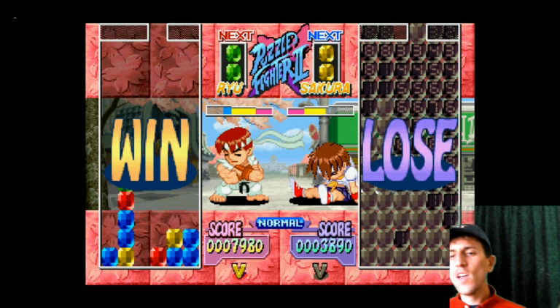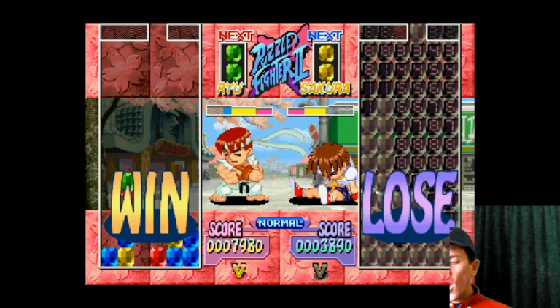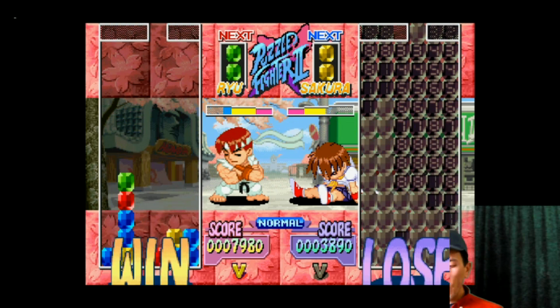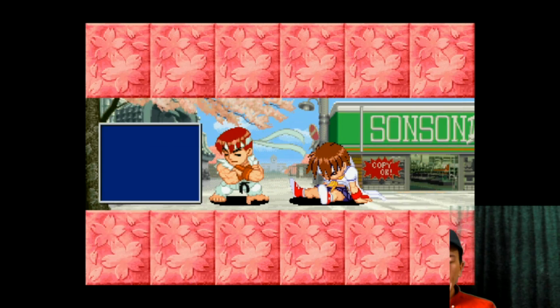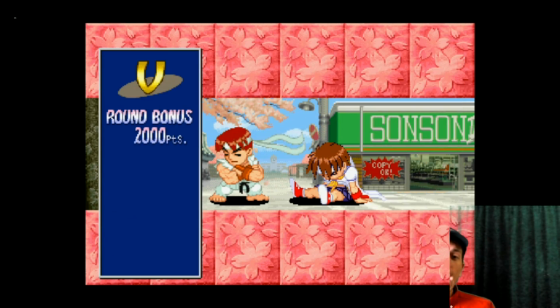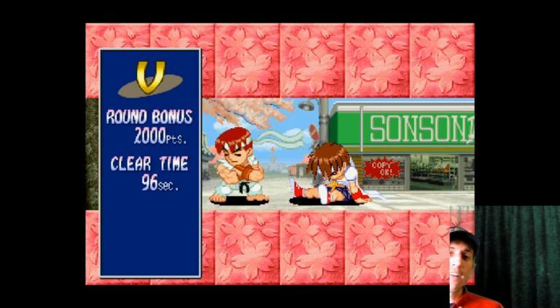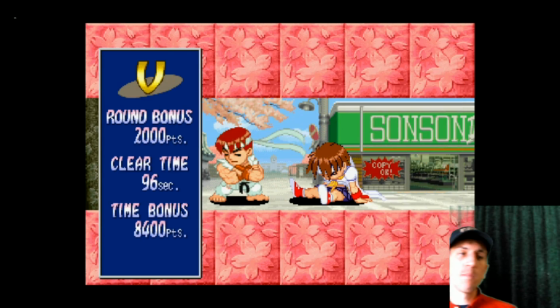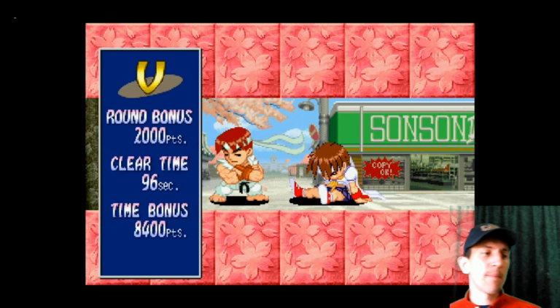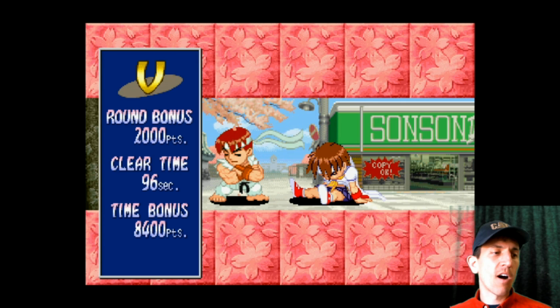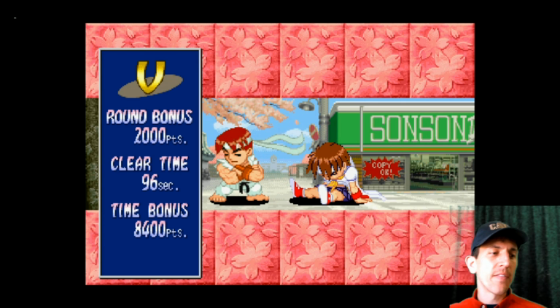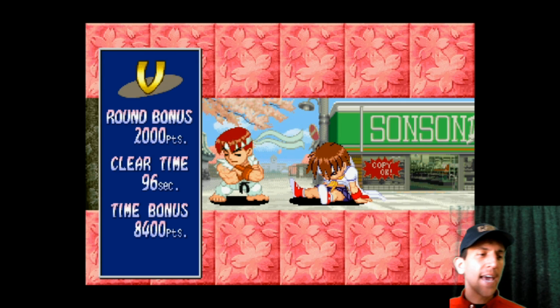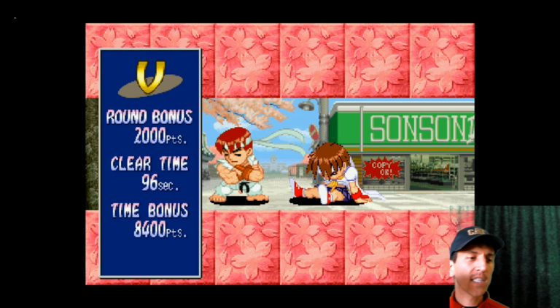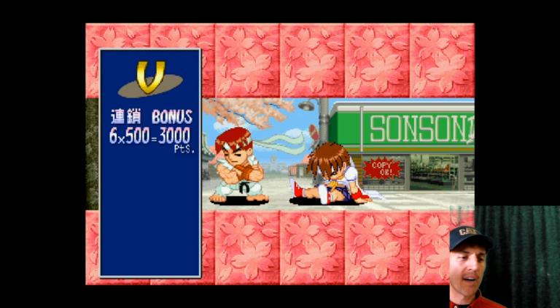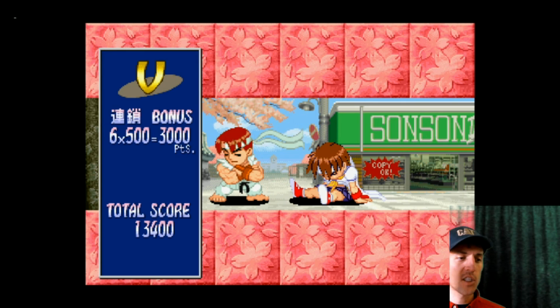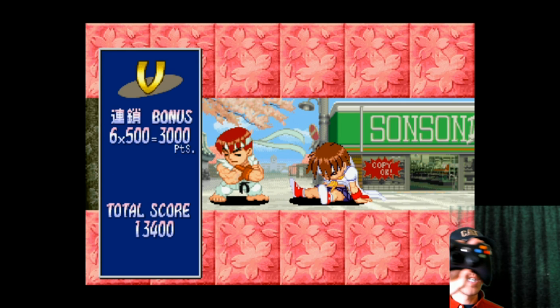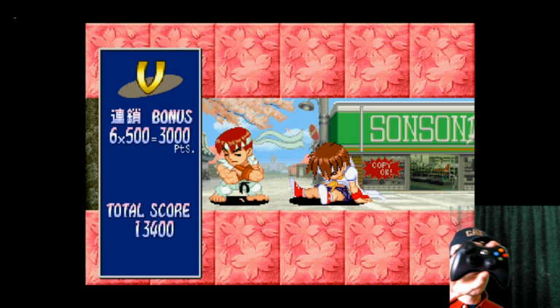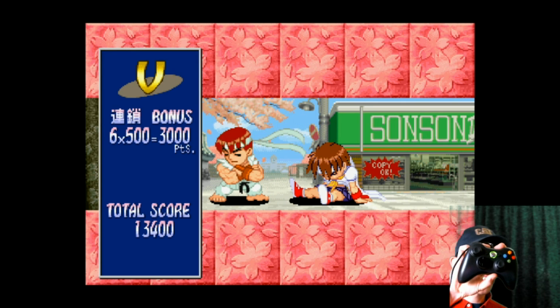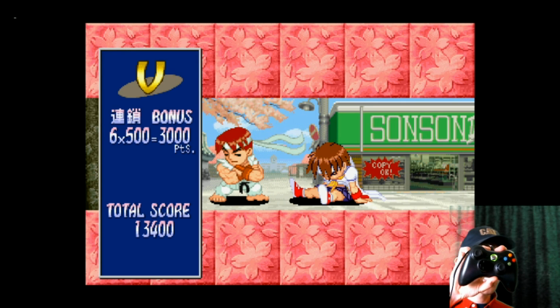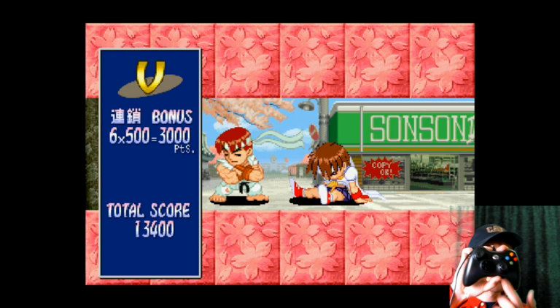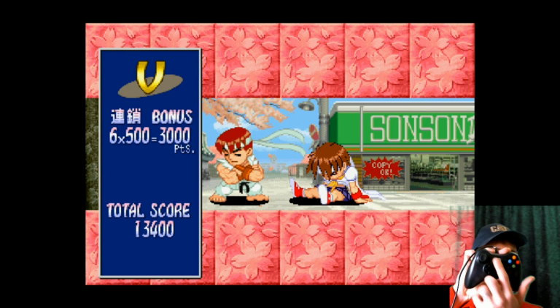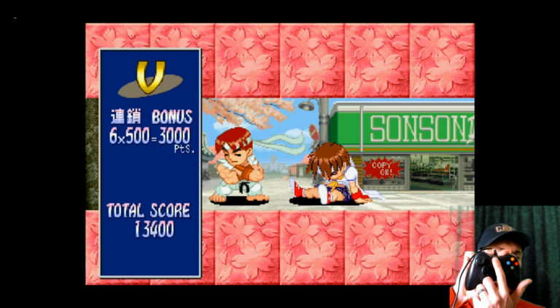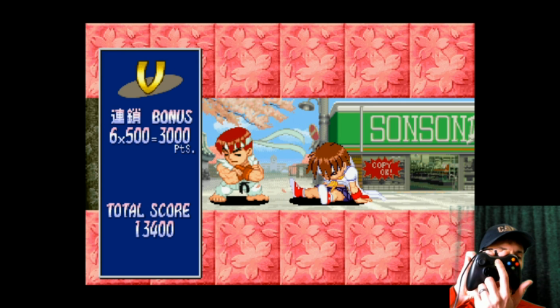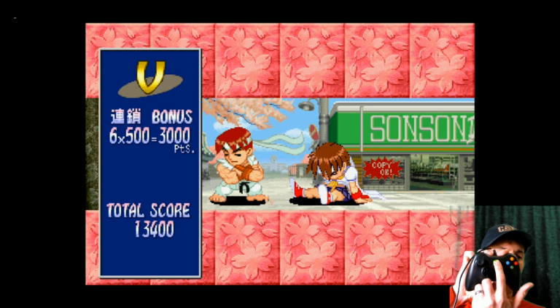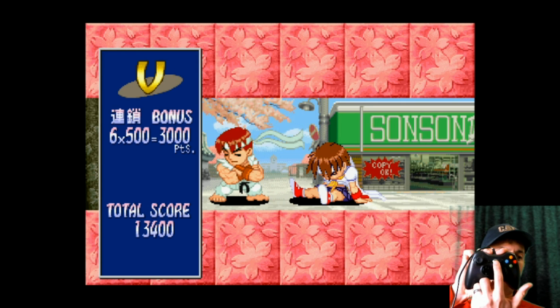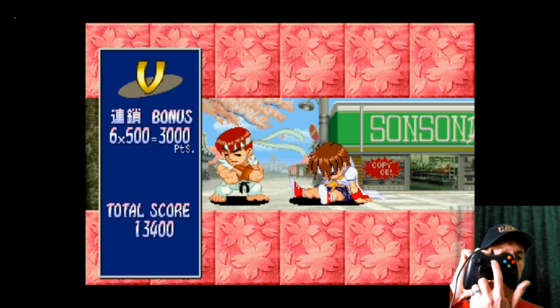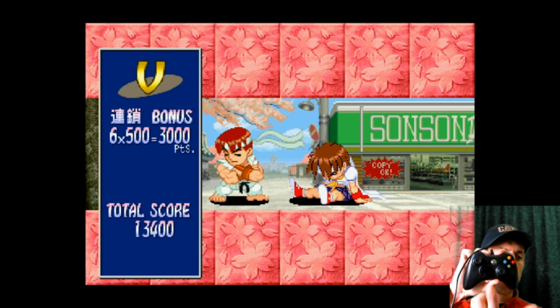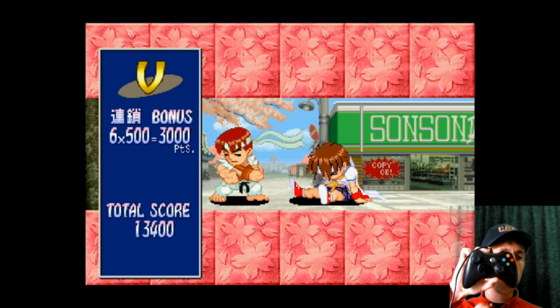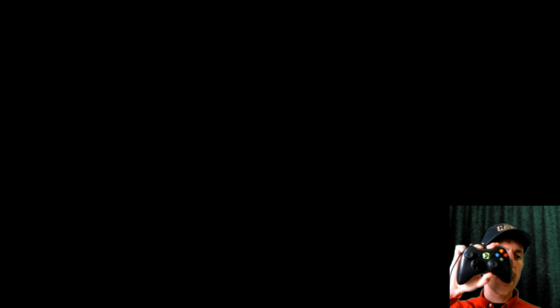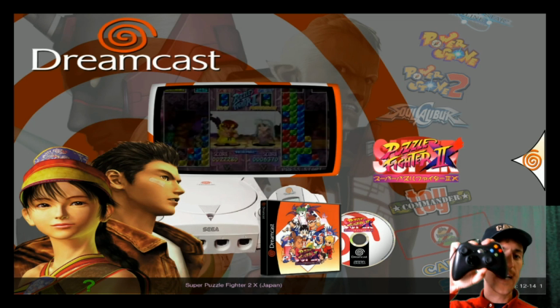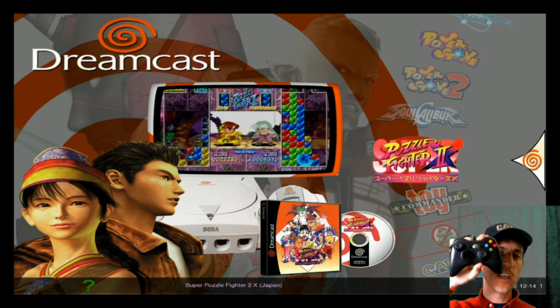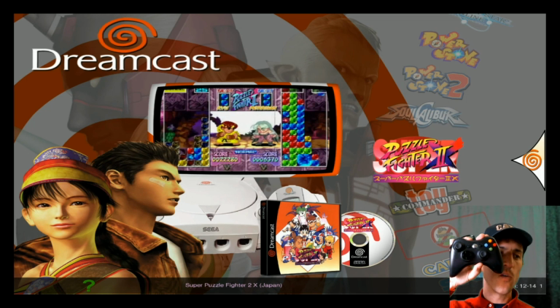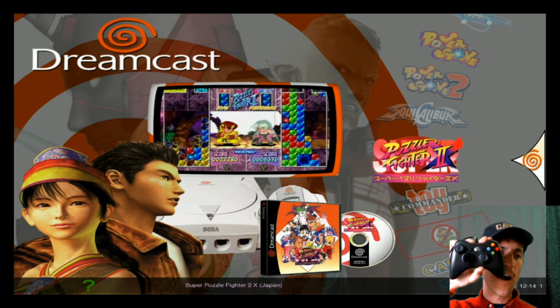All right, and remember on the Xbox 360 controller, it's just the middle button to exit out.